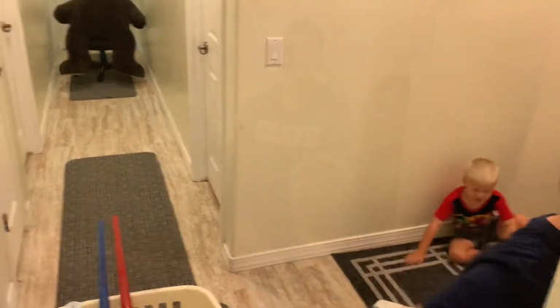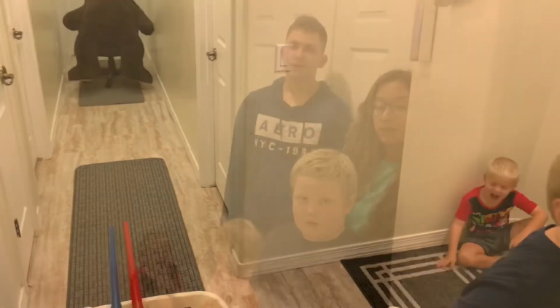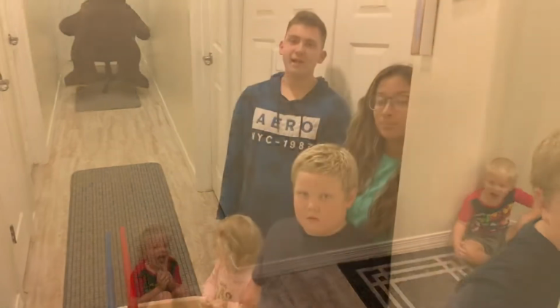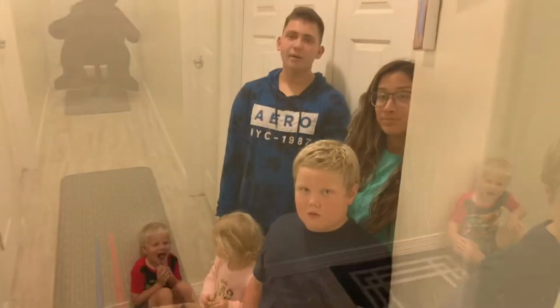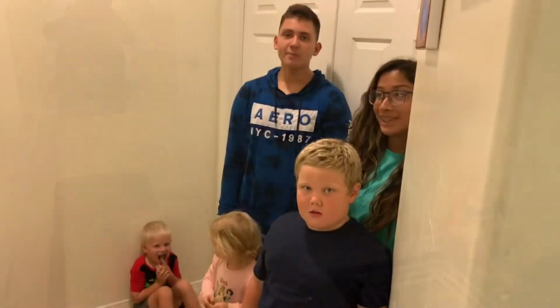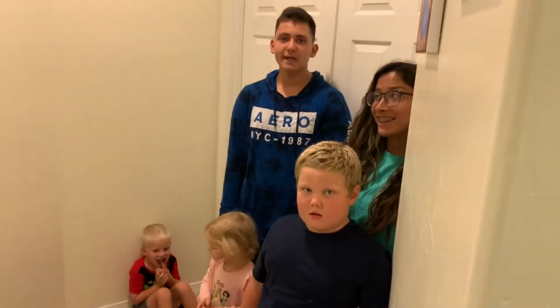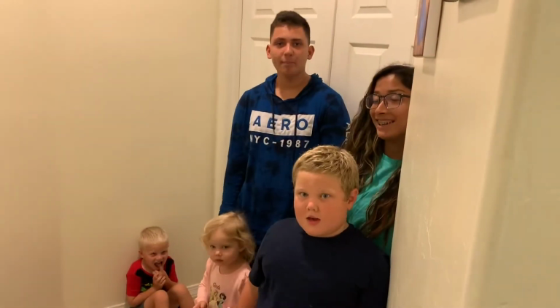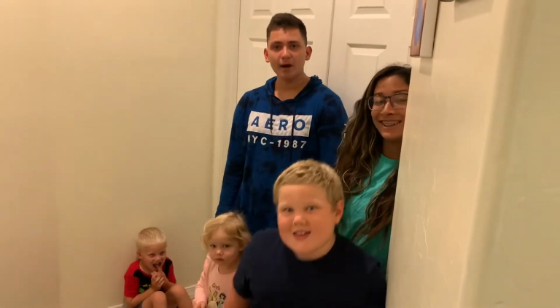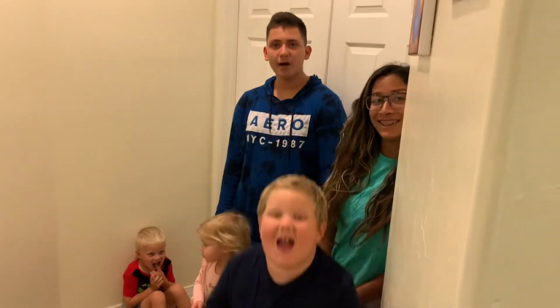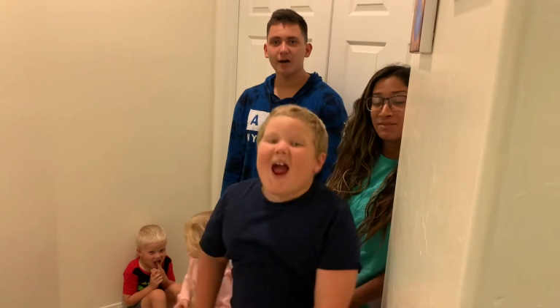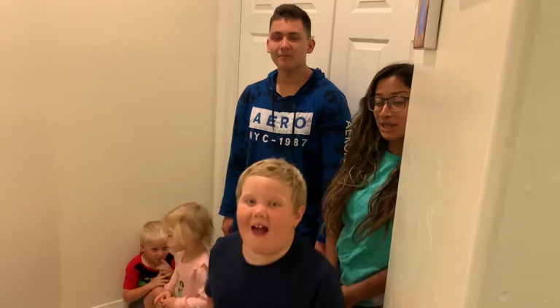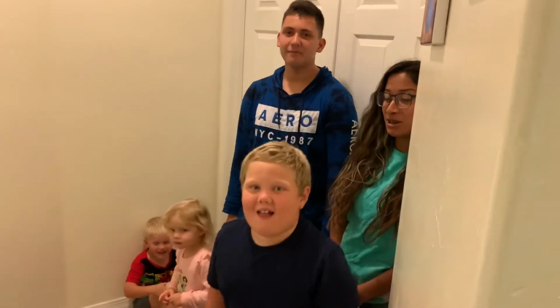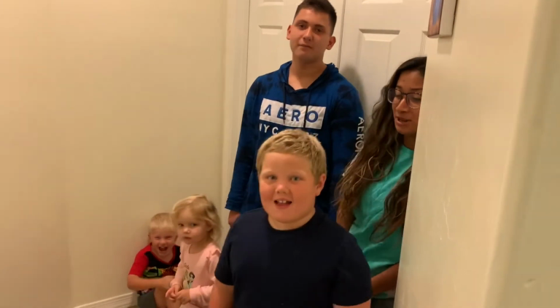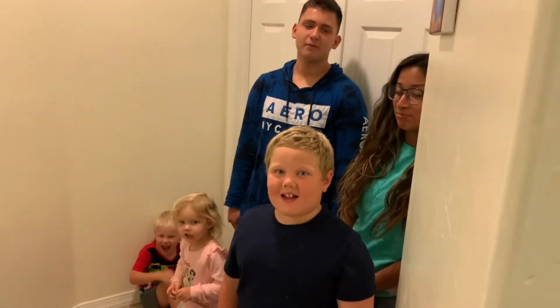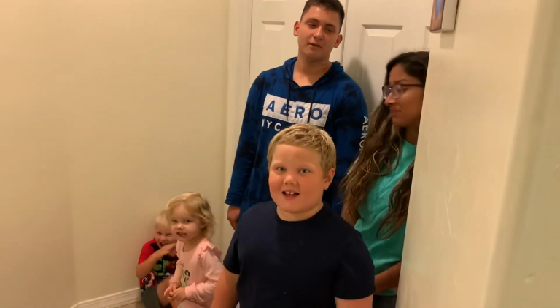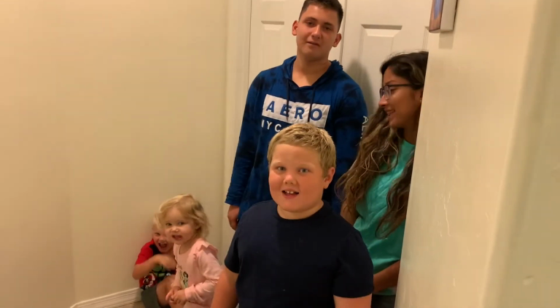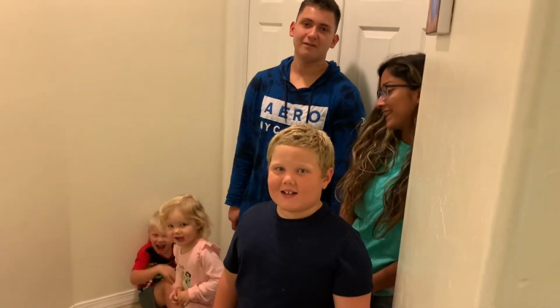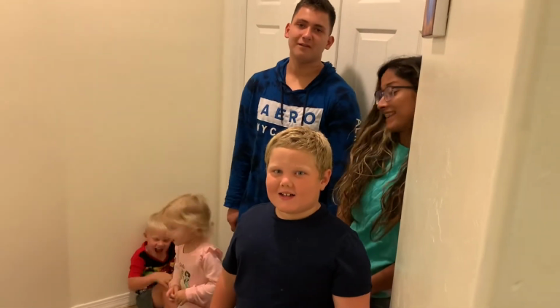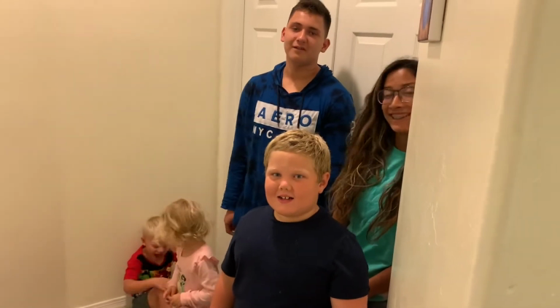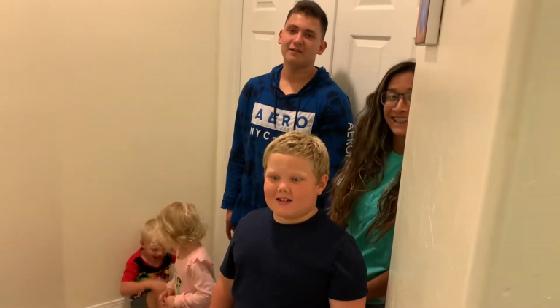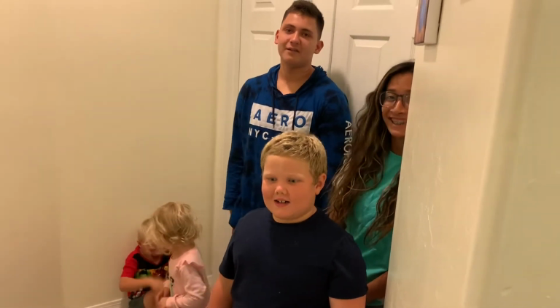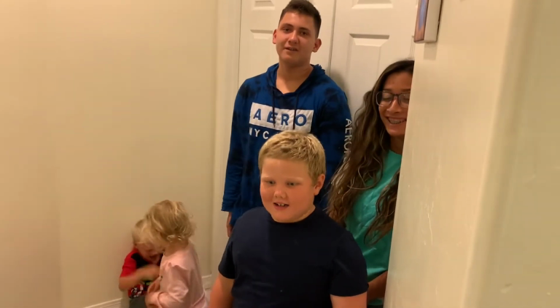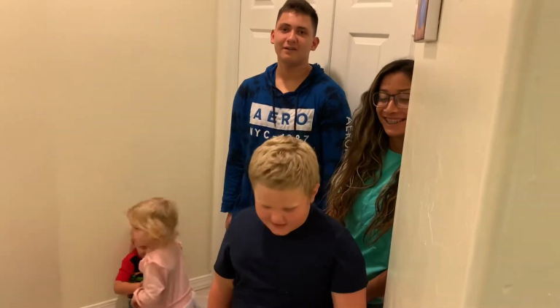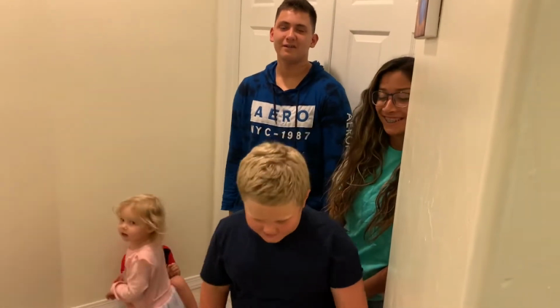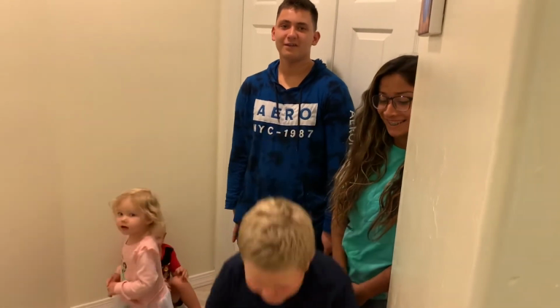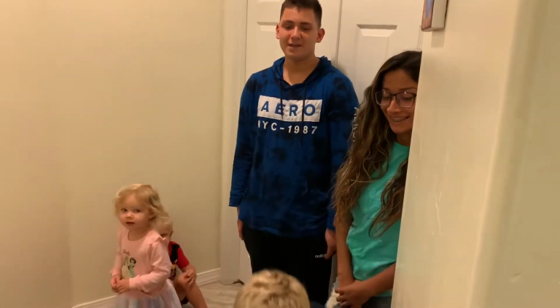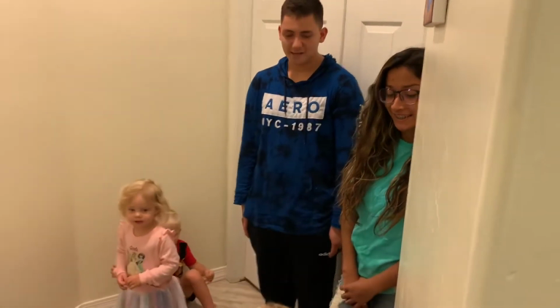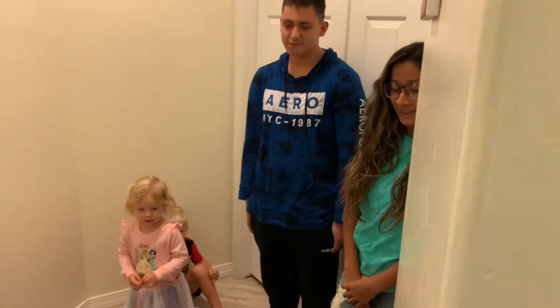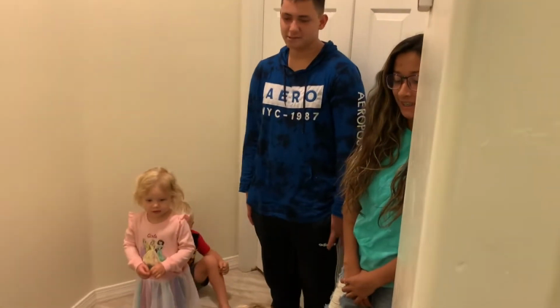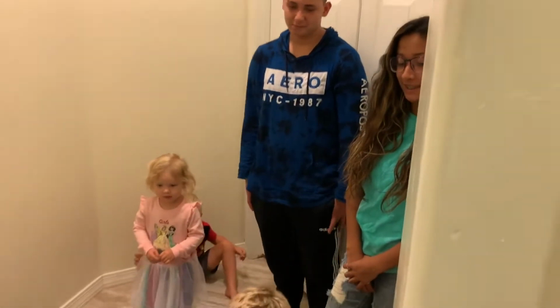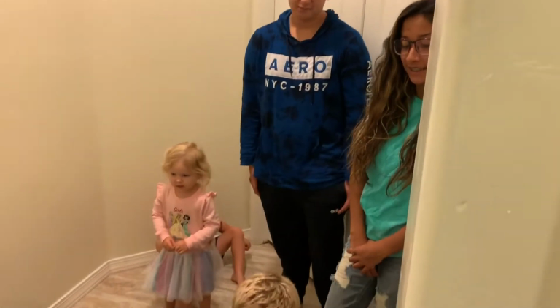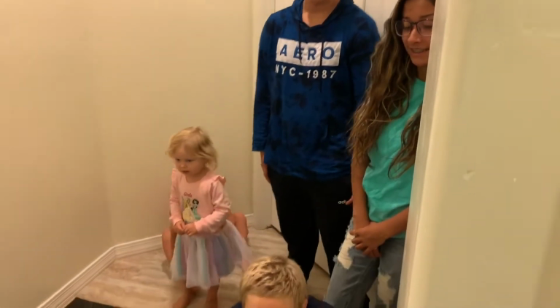Are you guys excited? Yeah! Everybody's at a safe distance? Yes. All right.